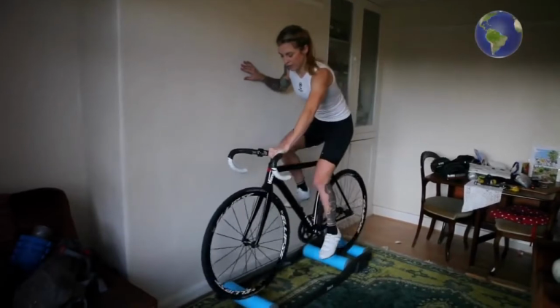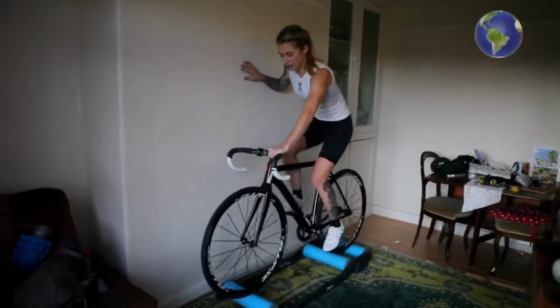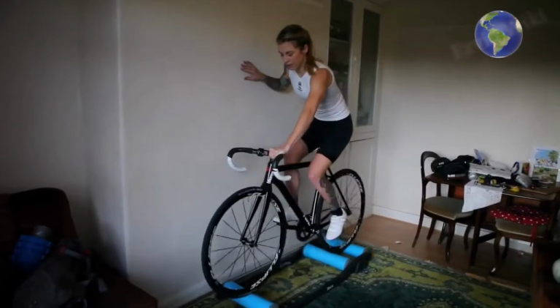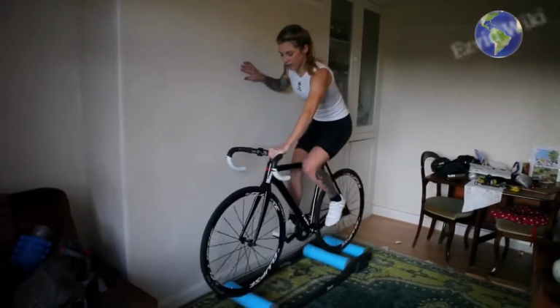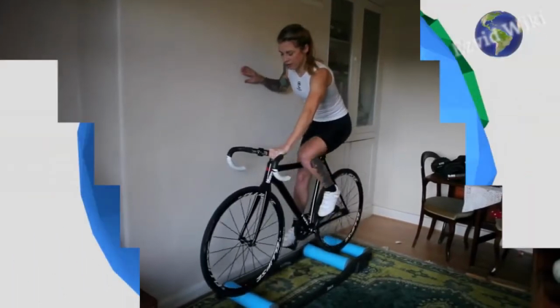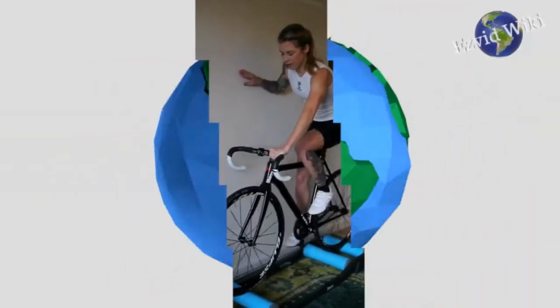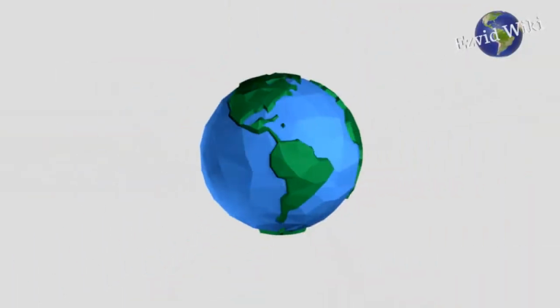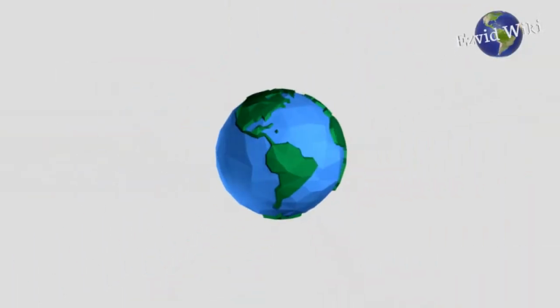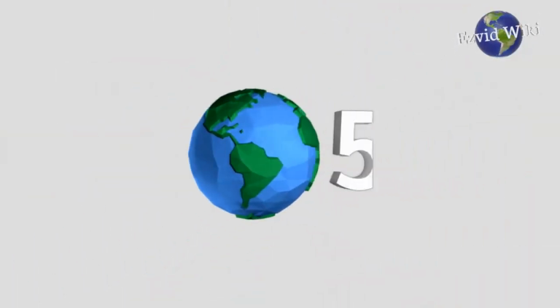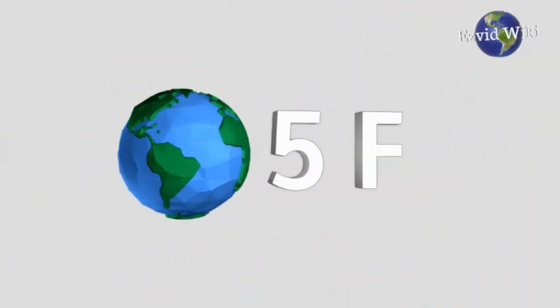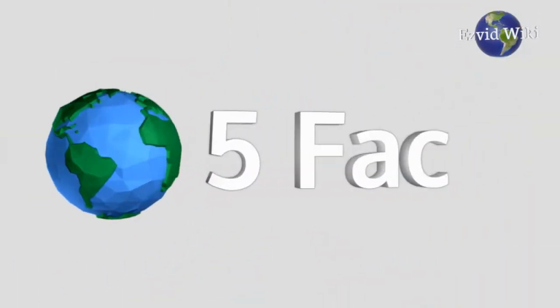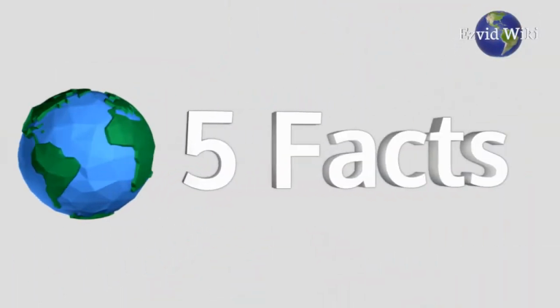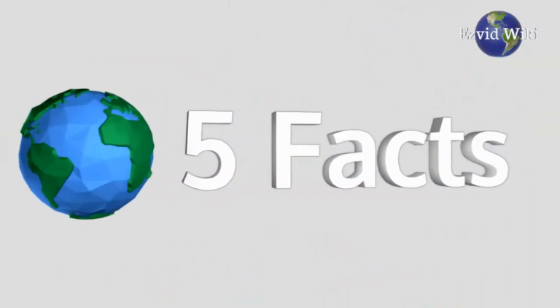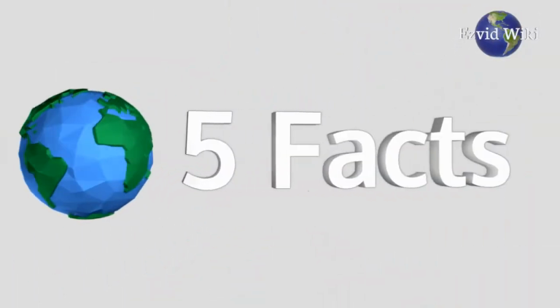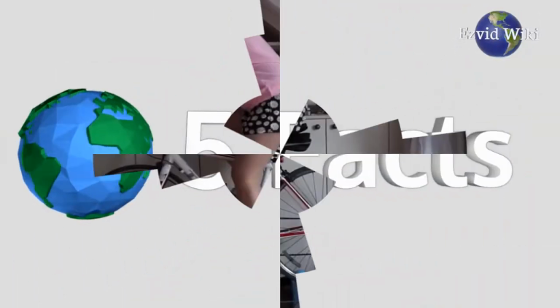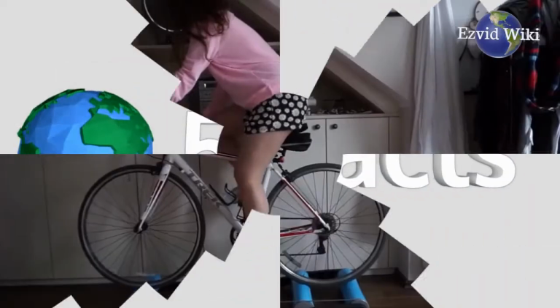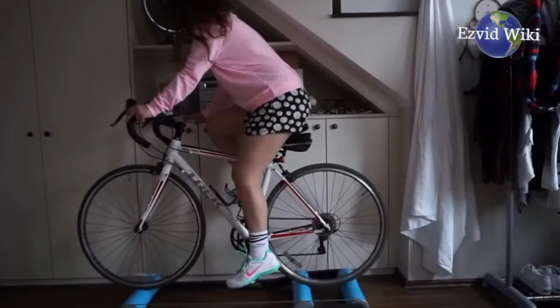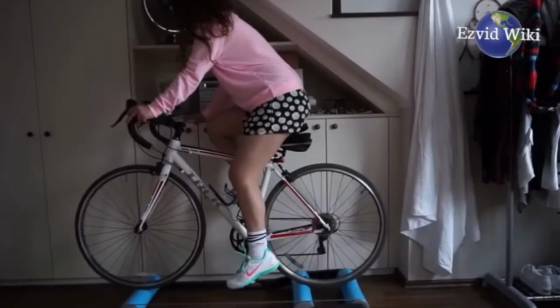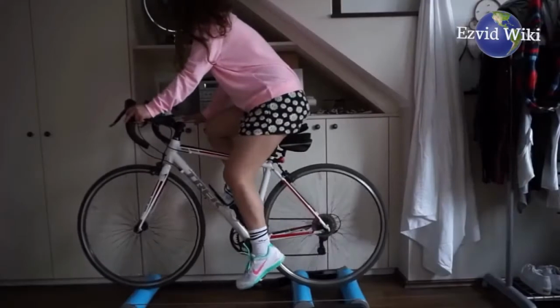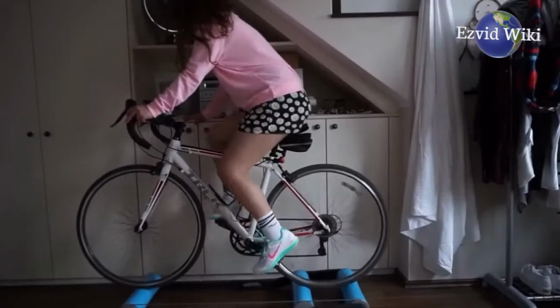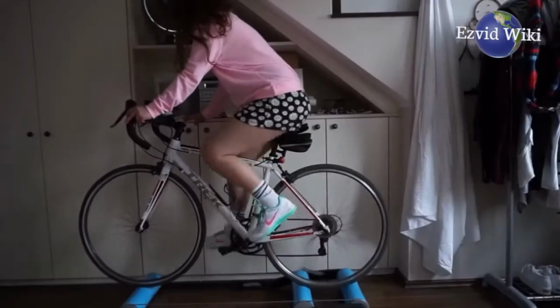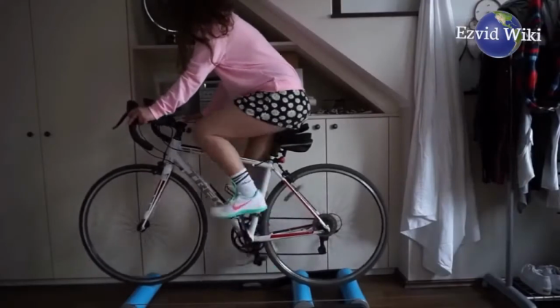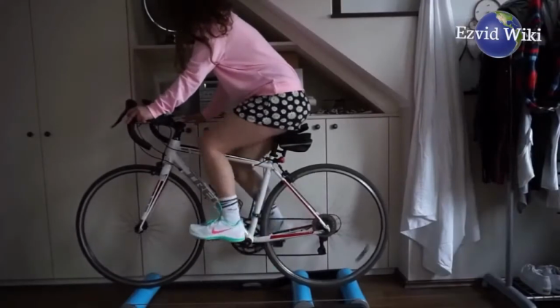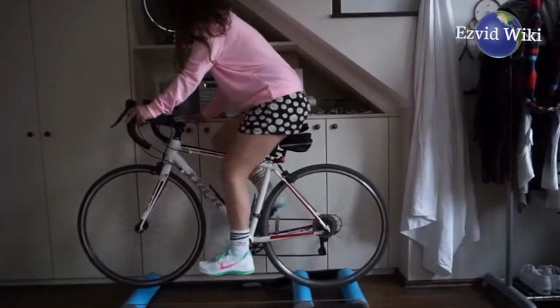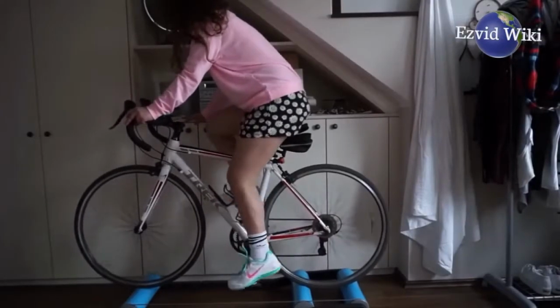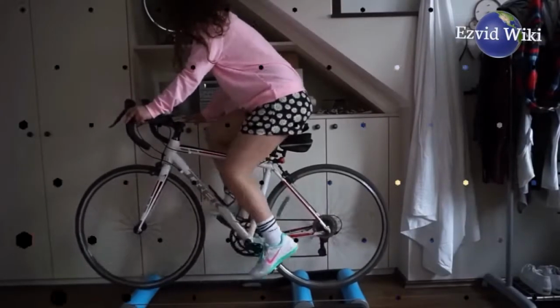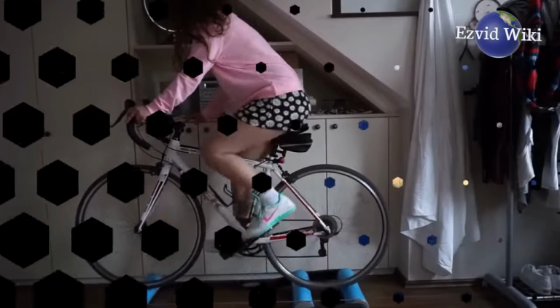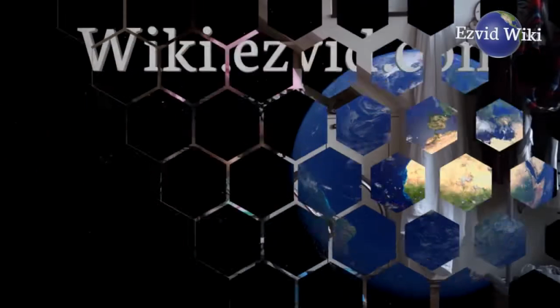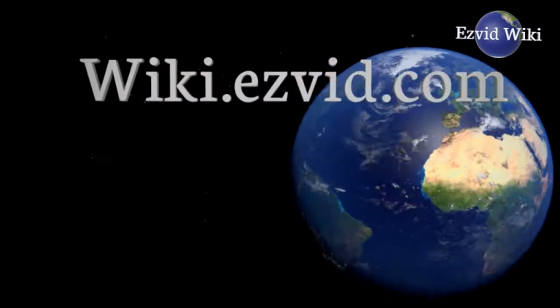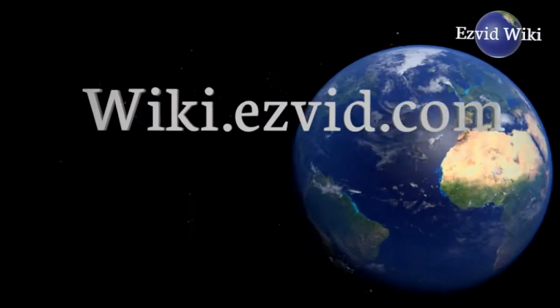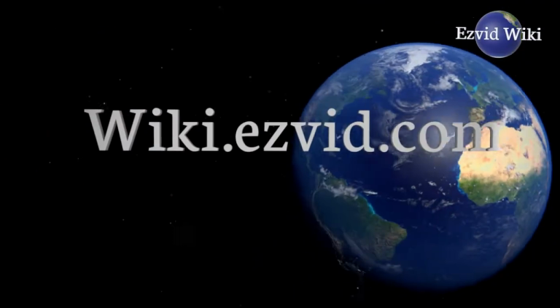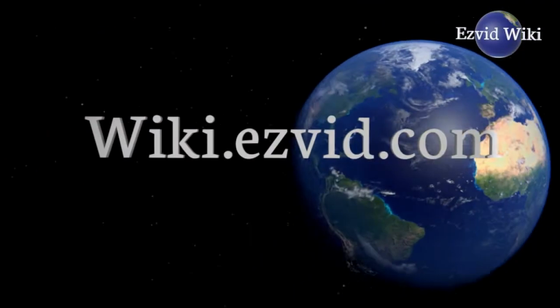These are the 5 facts you need to know about bike rollers, brought to you by EasyFeed Wiki.